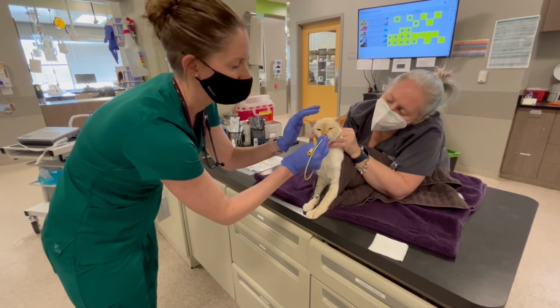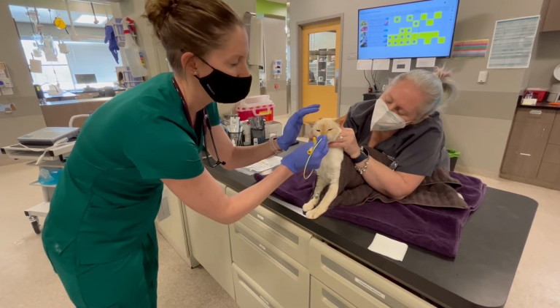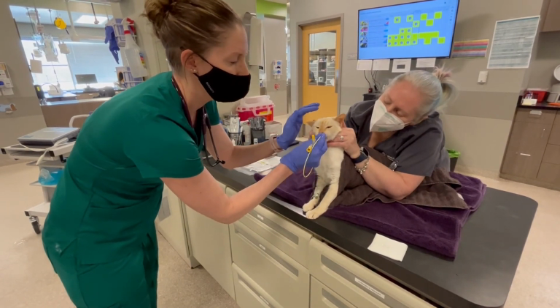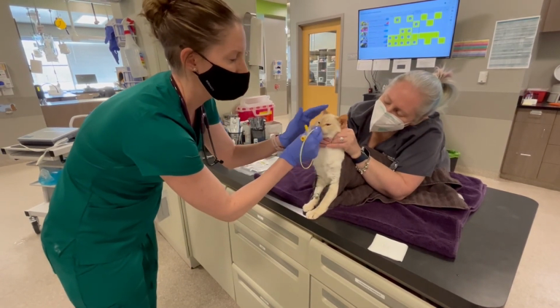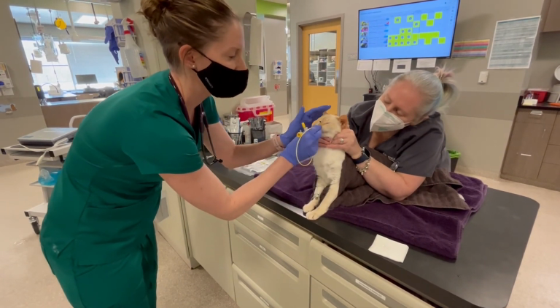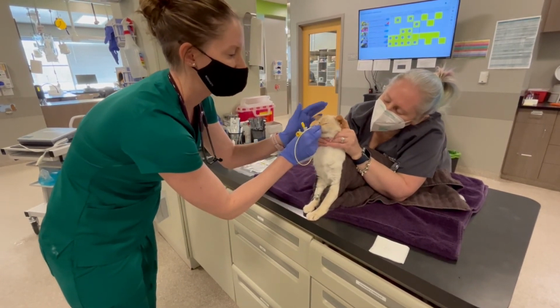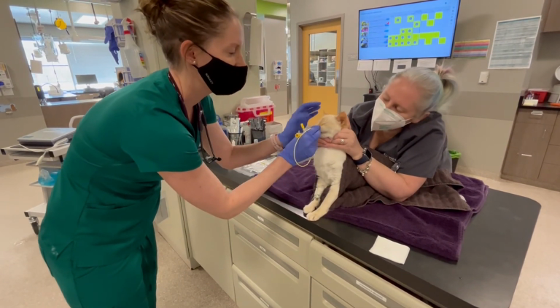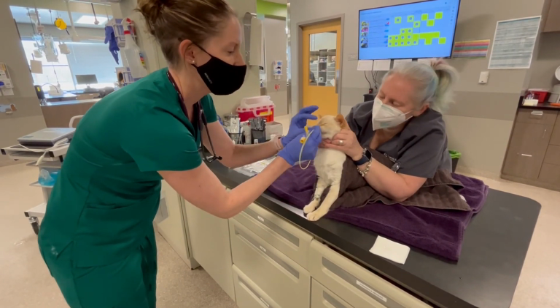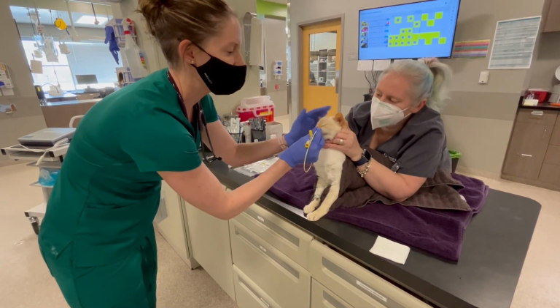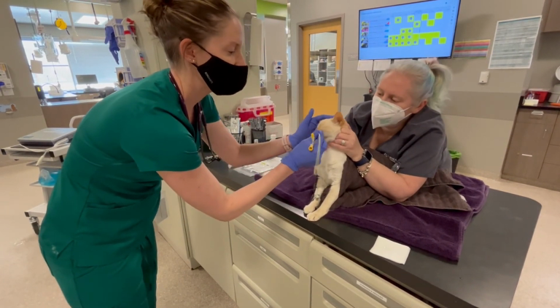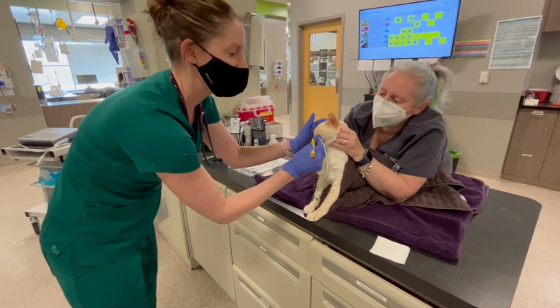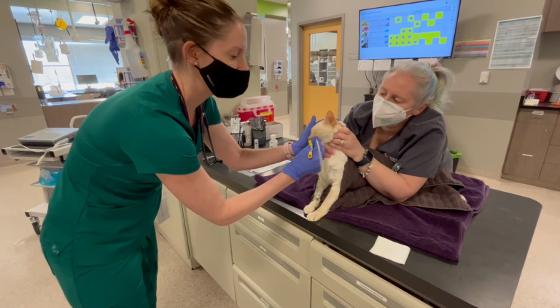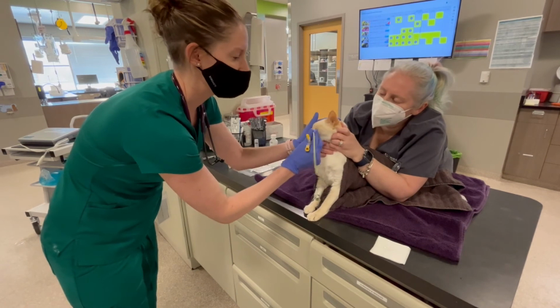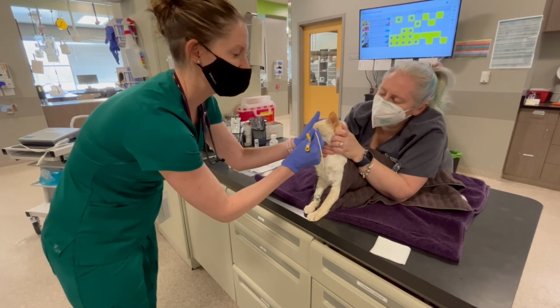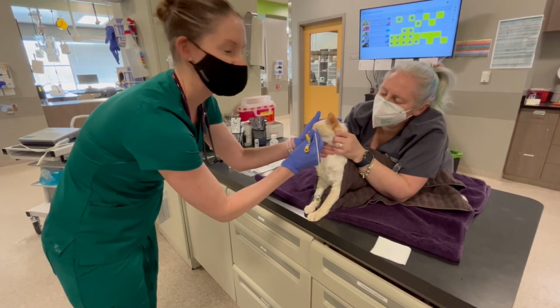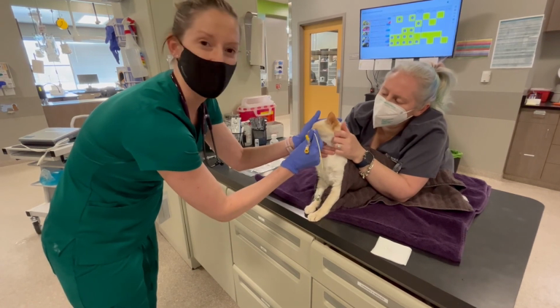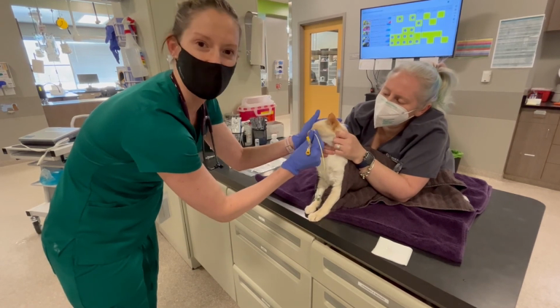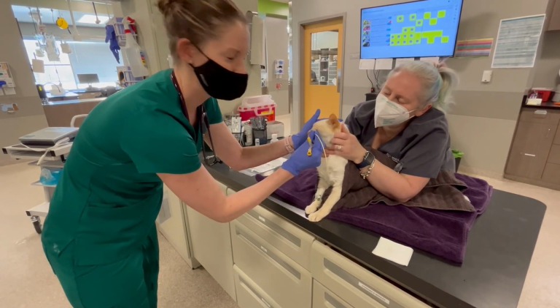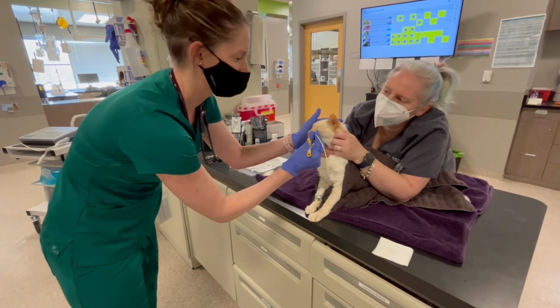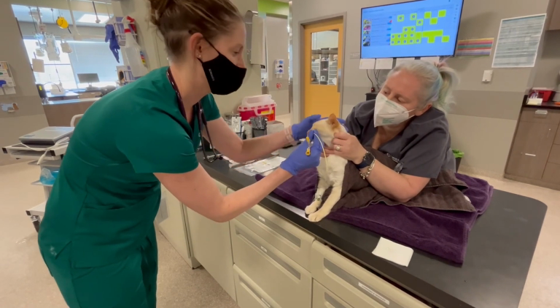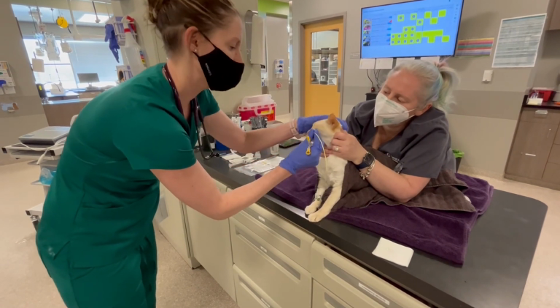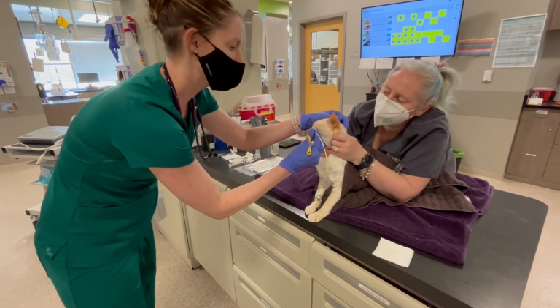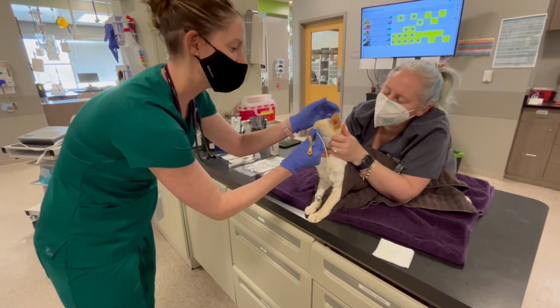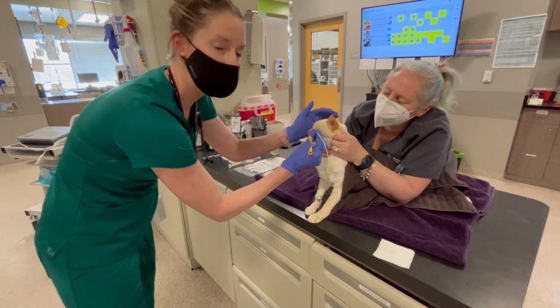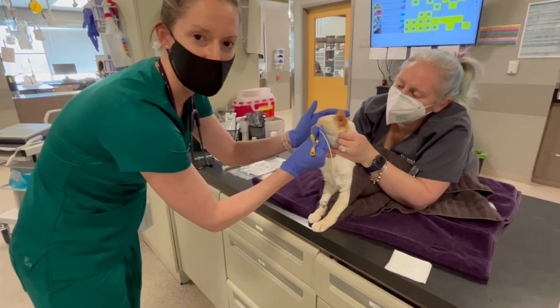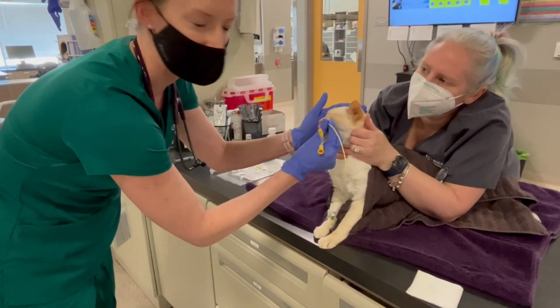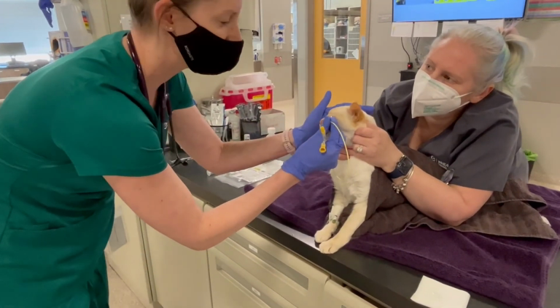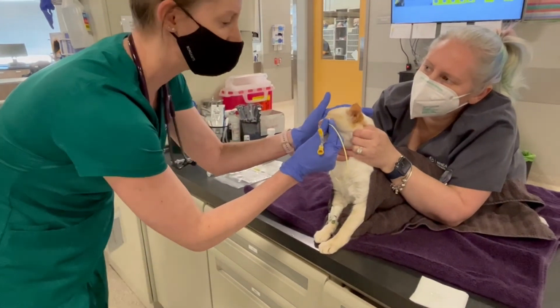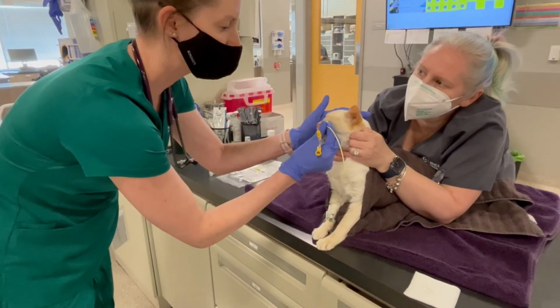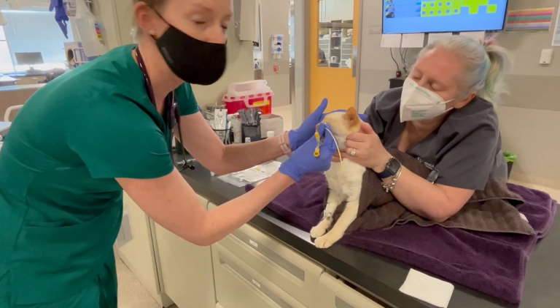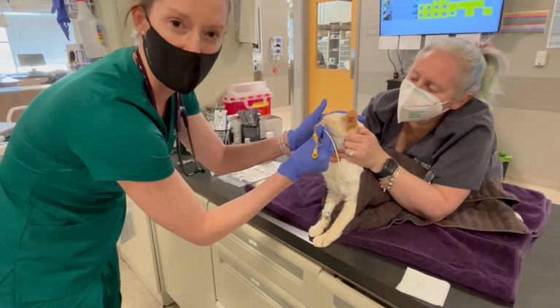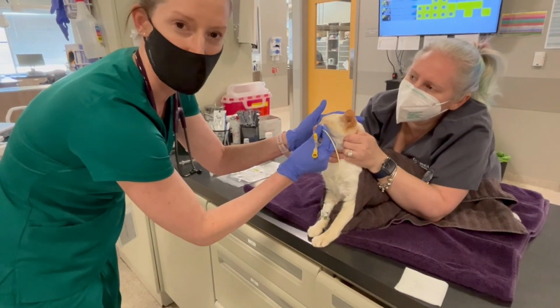Good. Perfect. And that's how you place a nasogastric tube. We'll tie it in place and we'll show you a picture afterwards.